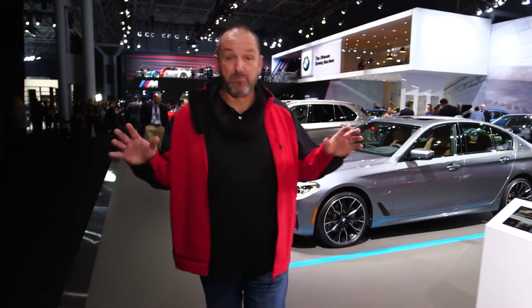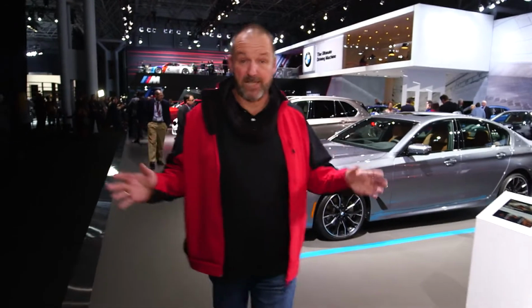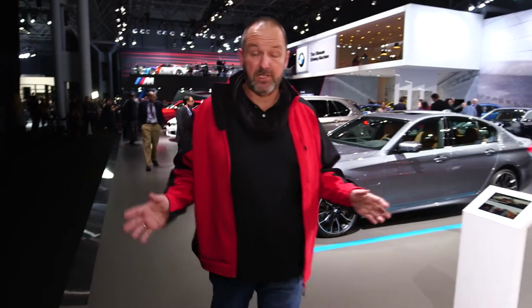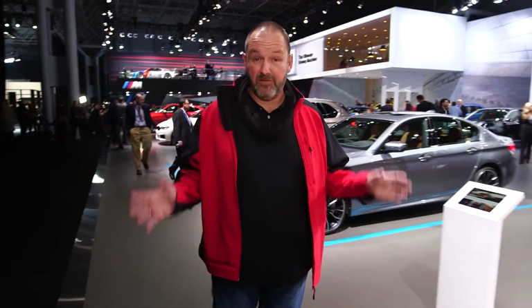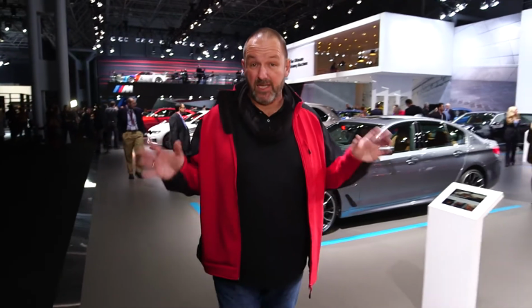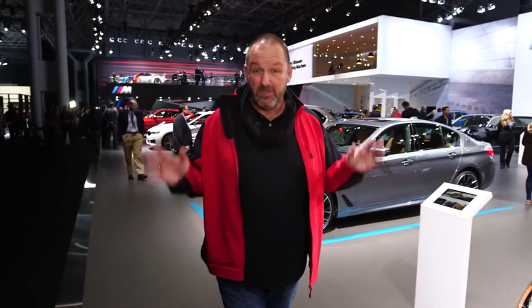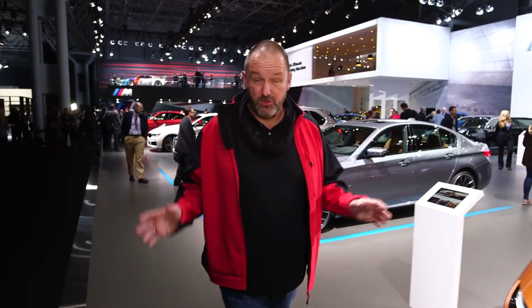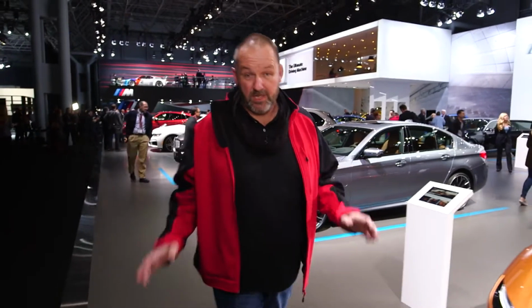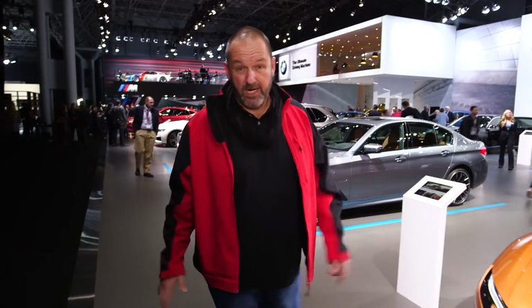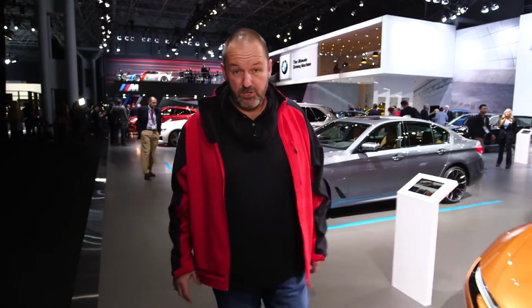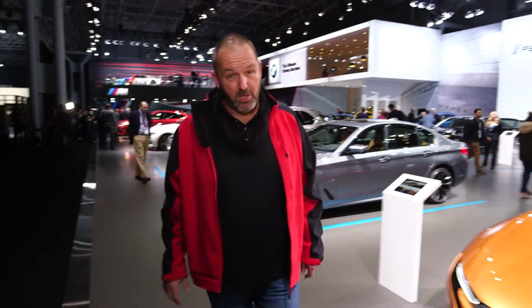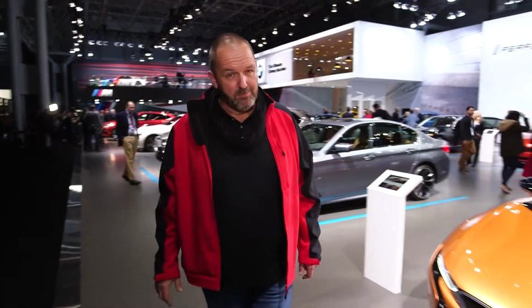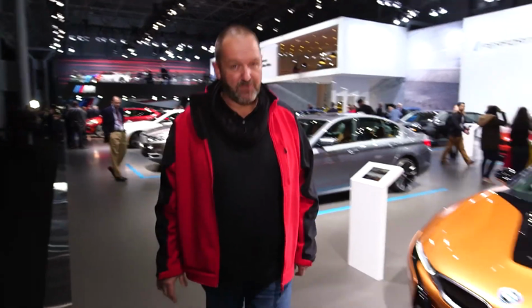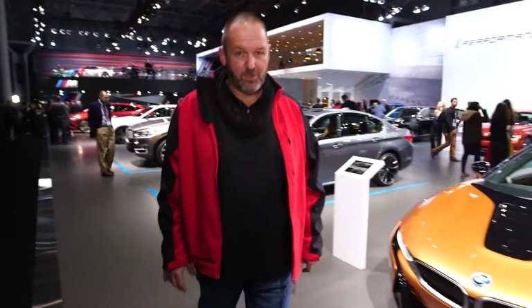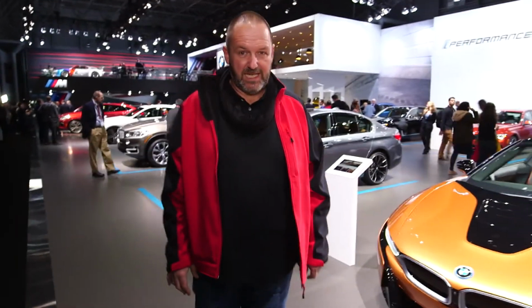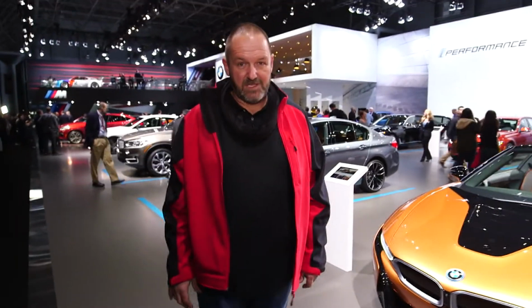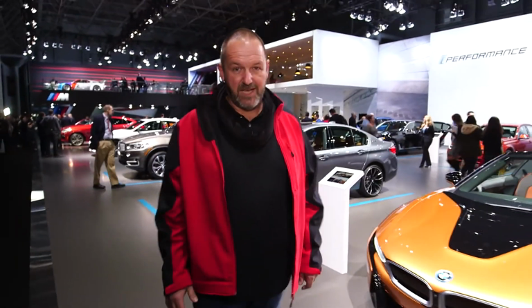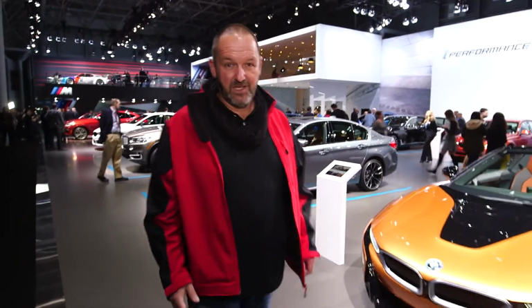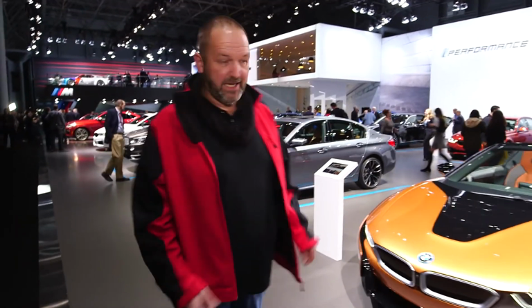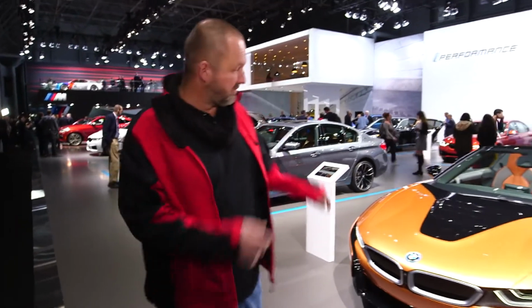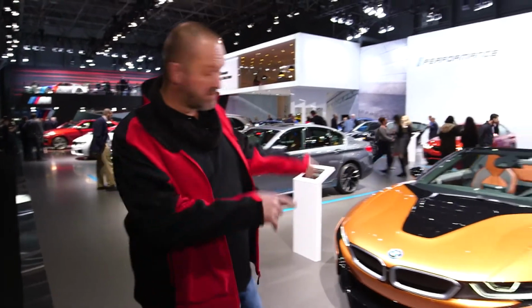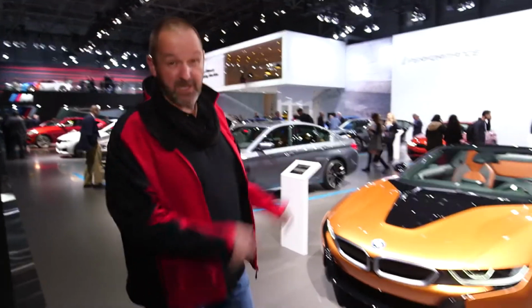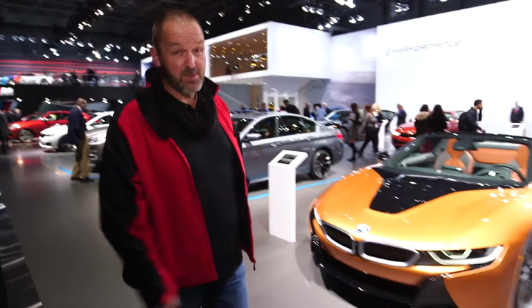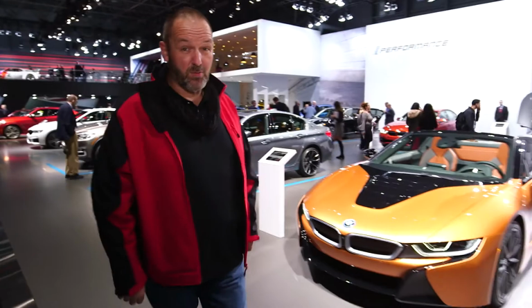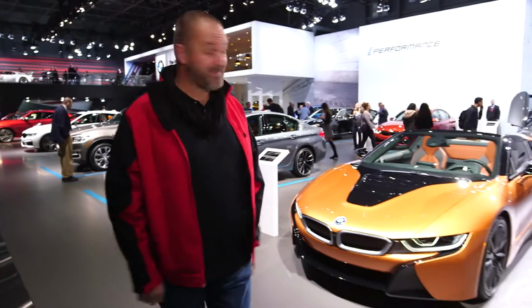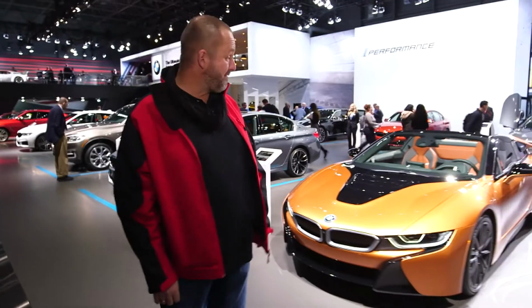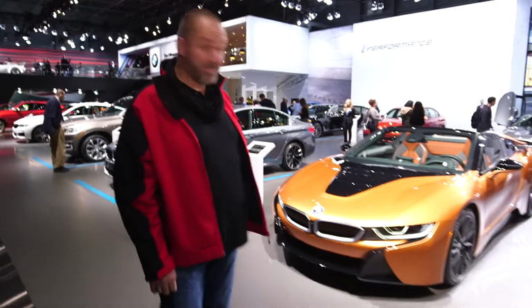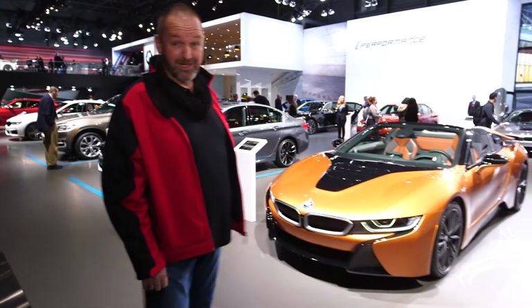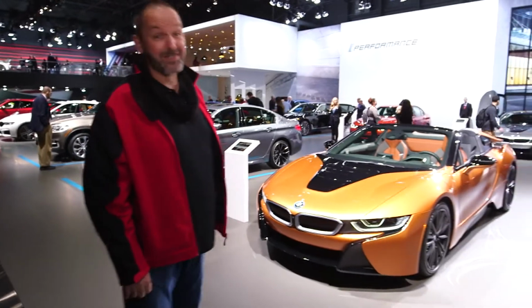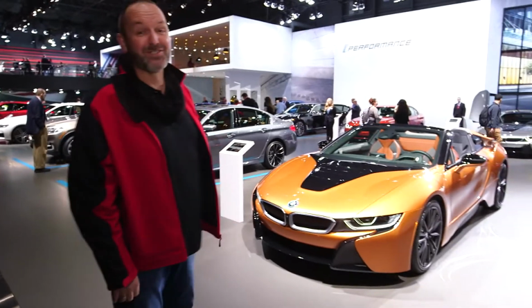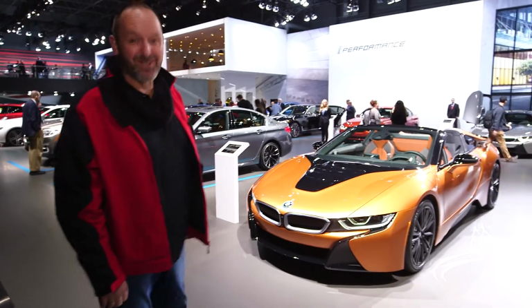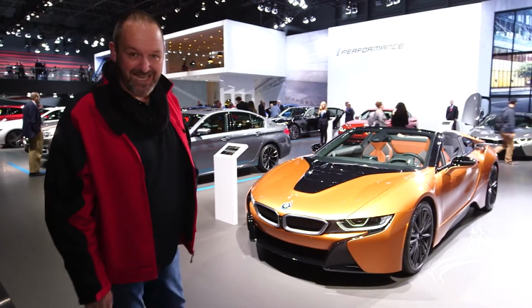Coming from a European perspective, BMW is not showing anything brand new here at the New York Auto Show, but of course the i8 Roadster is always a very nice car to look at.